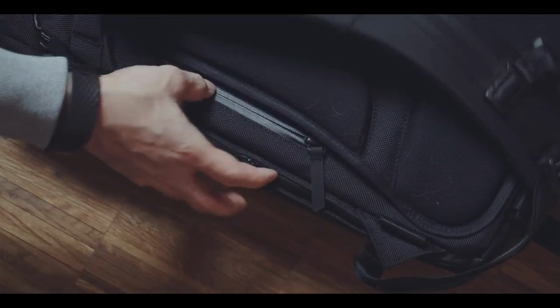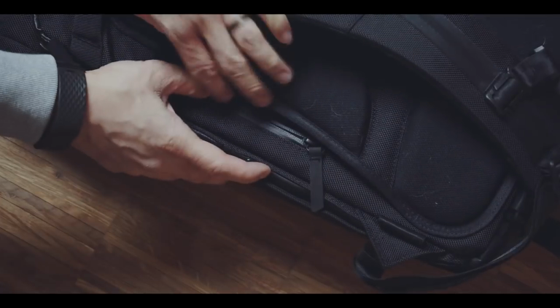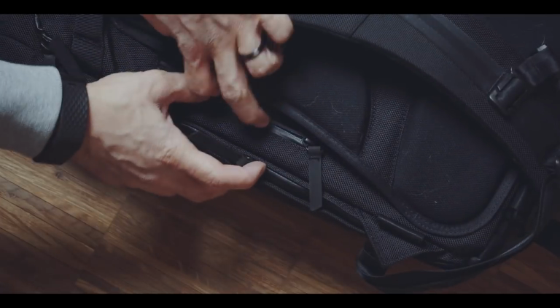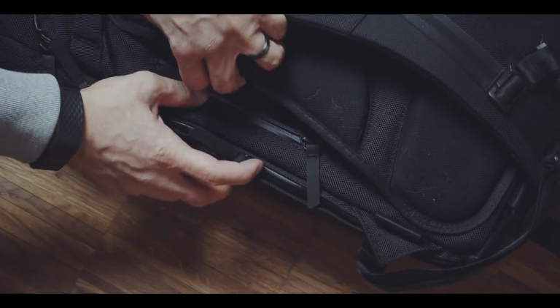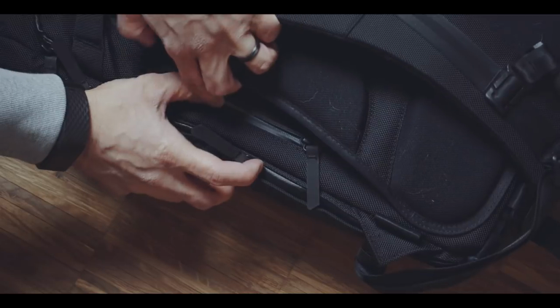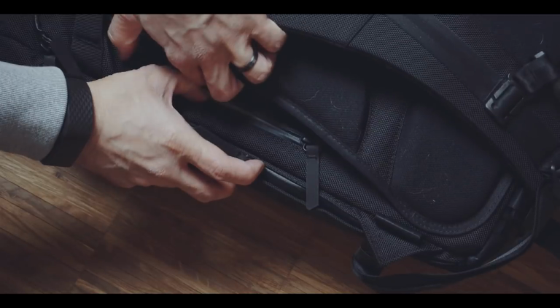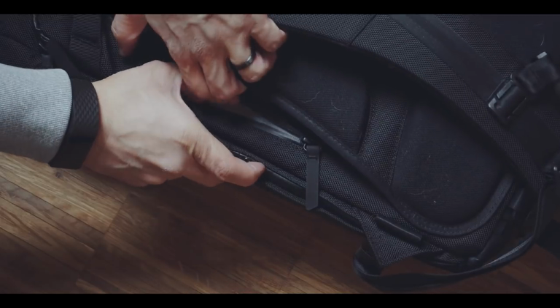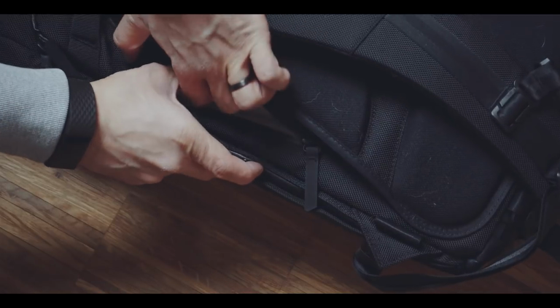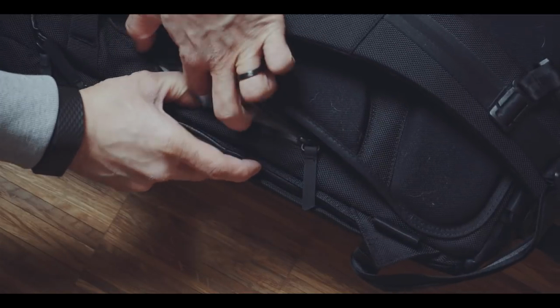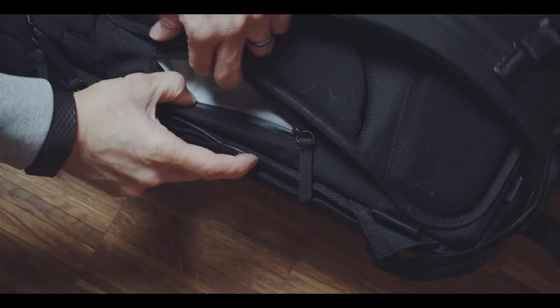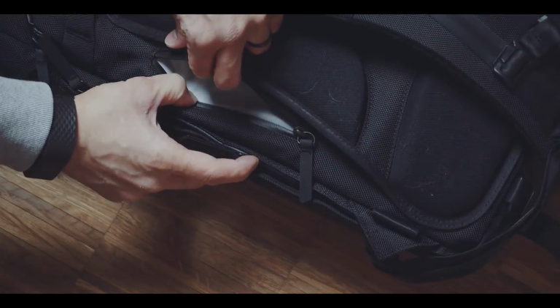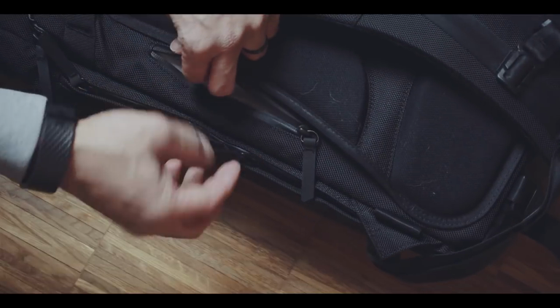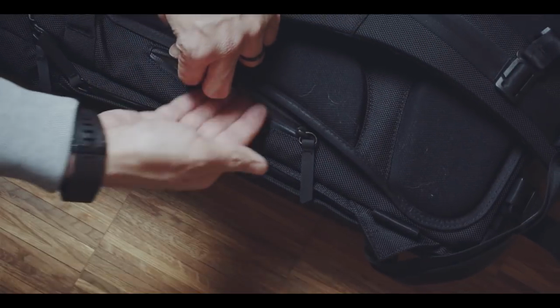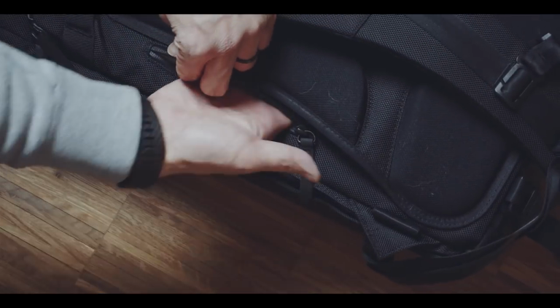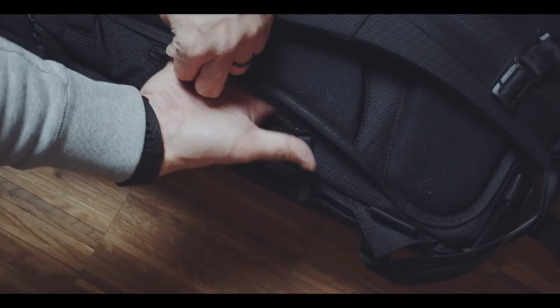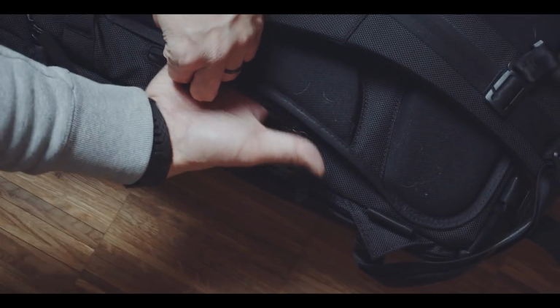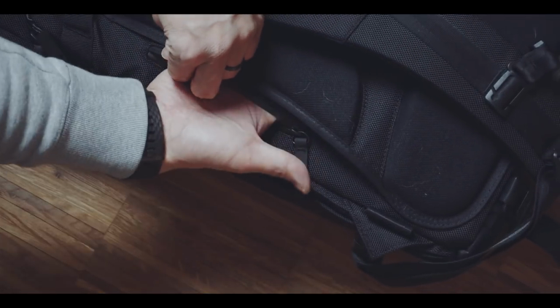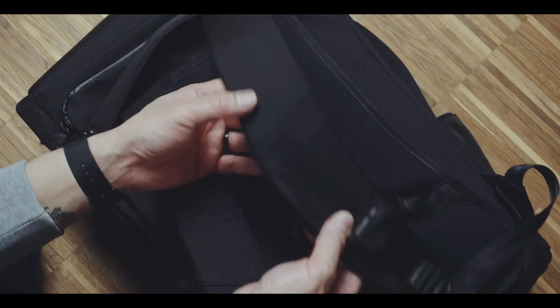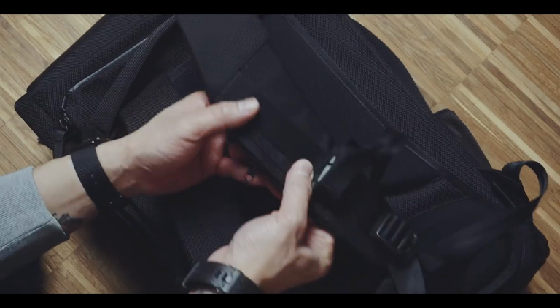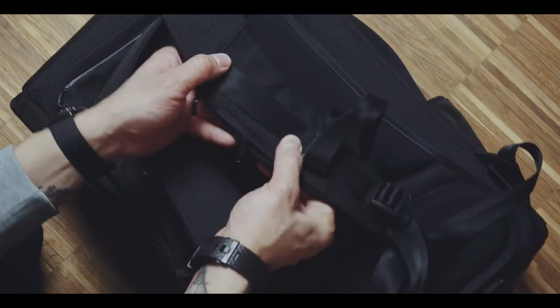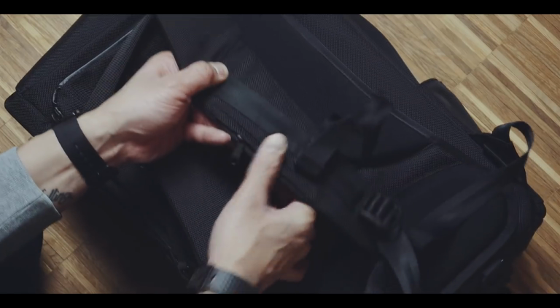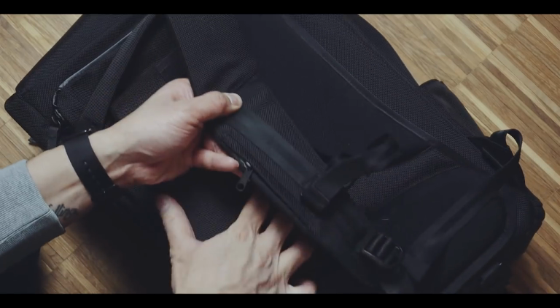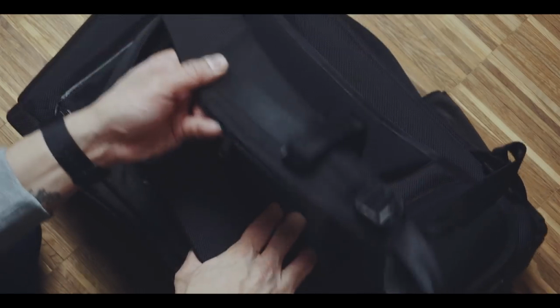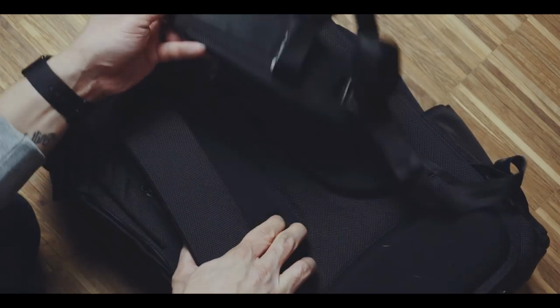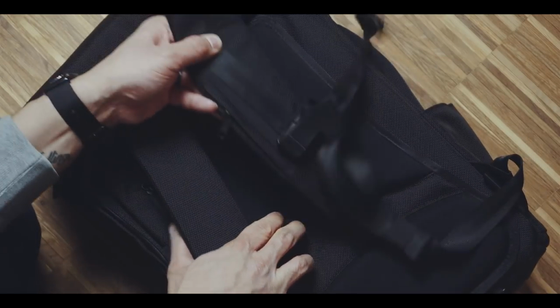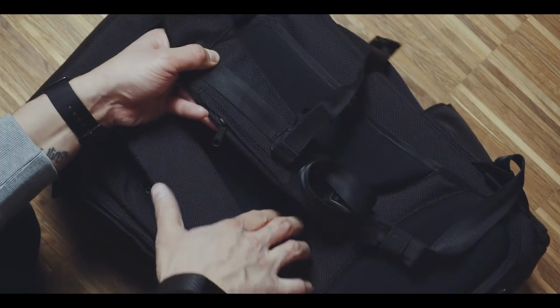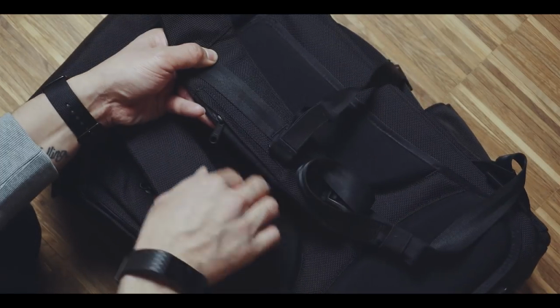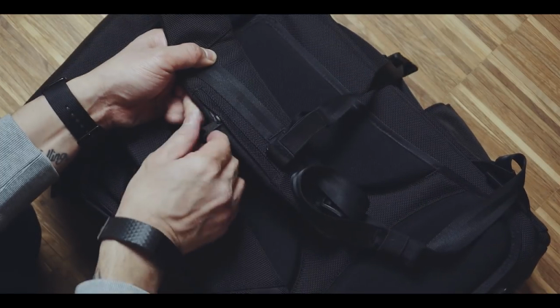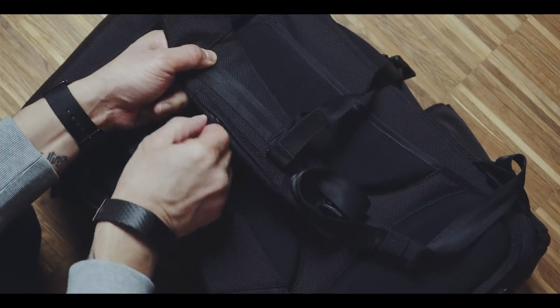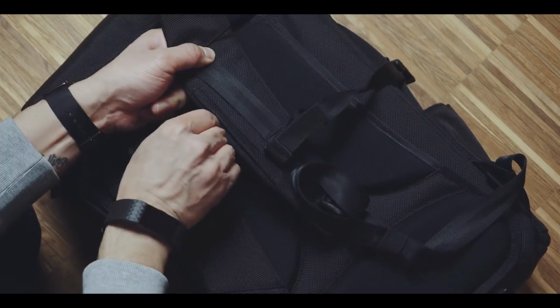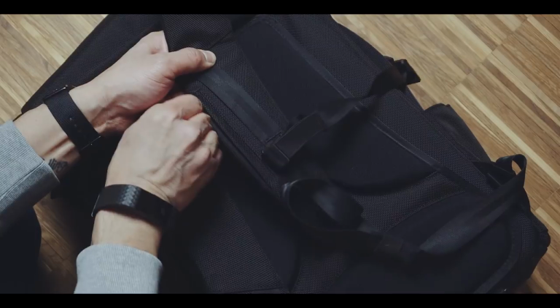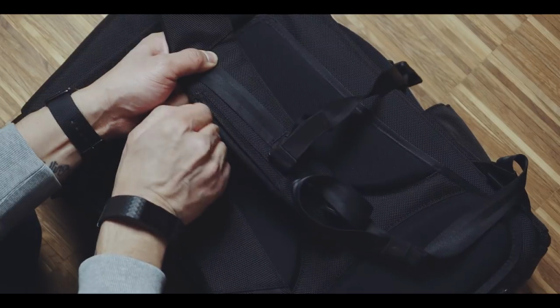Continuing with quick access compartments, there are two hidden ones — one in the back panel and one in the shoulder strap.